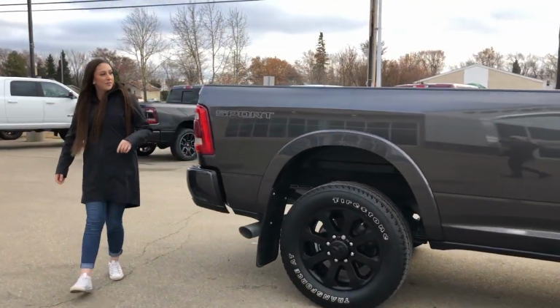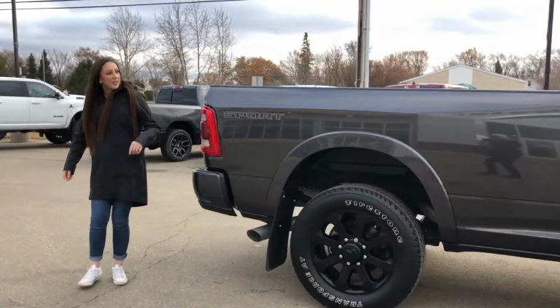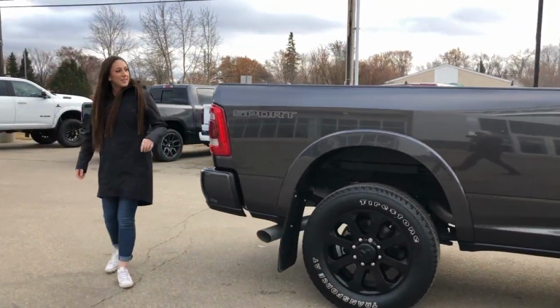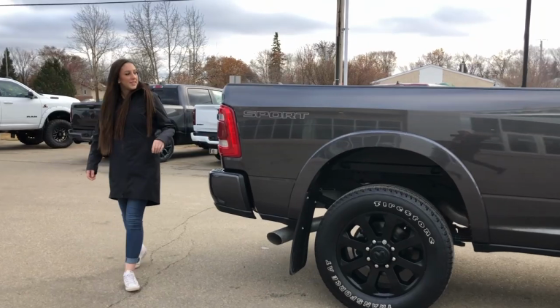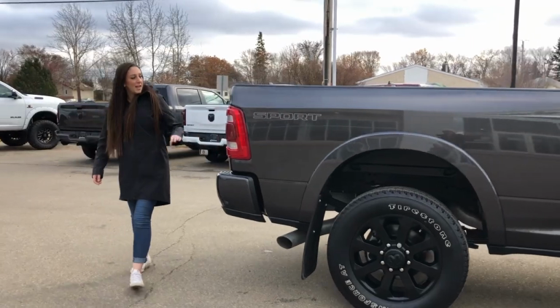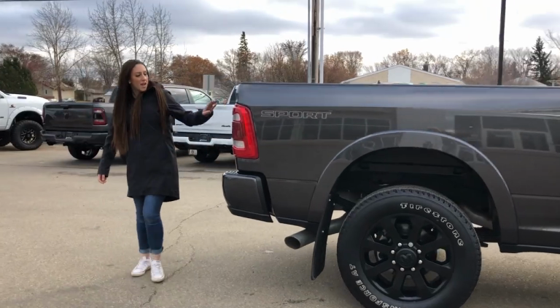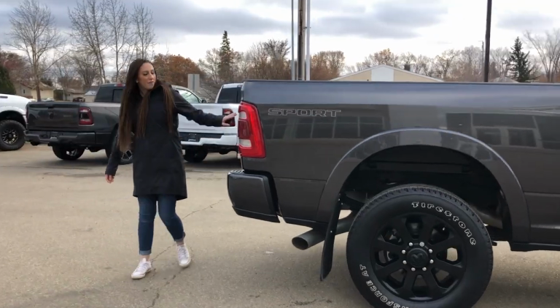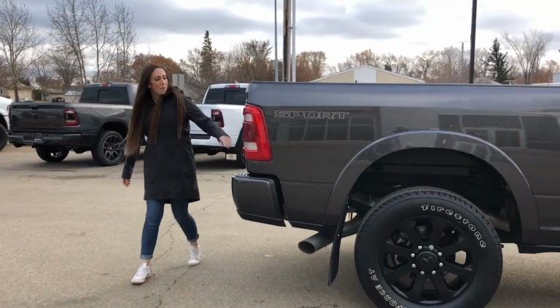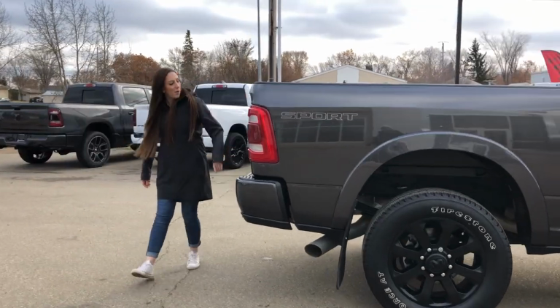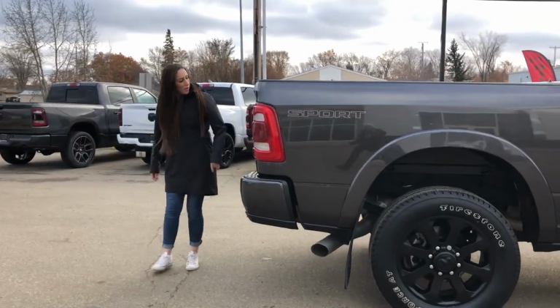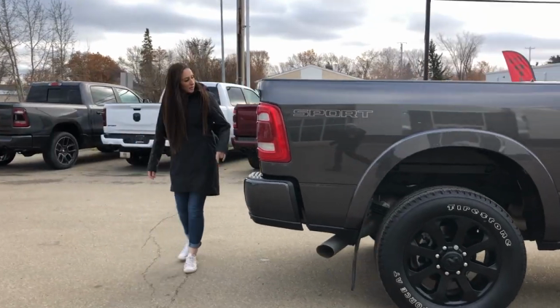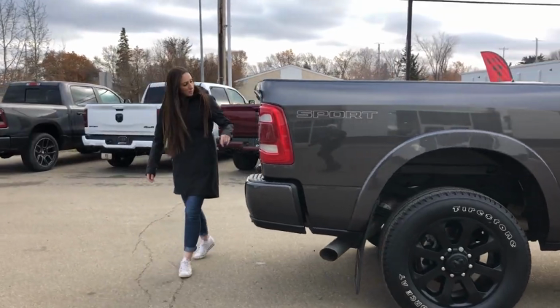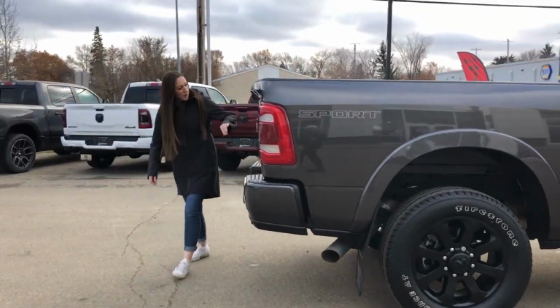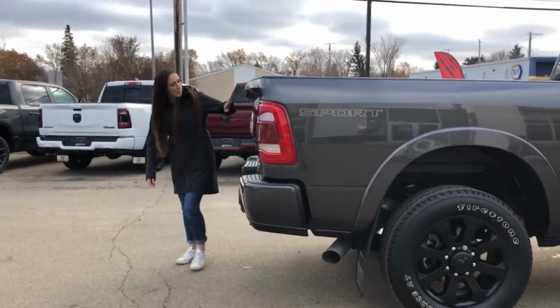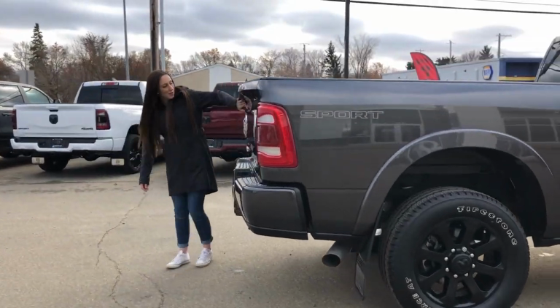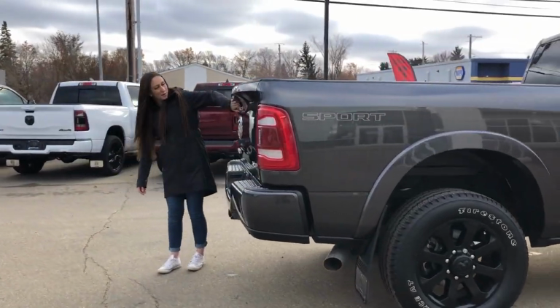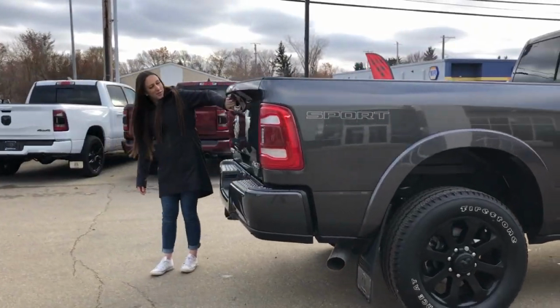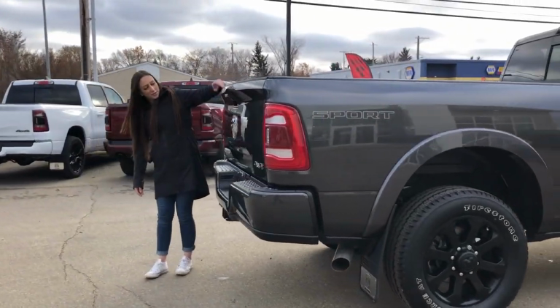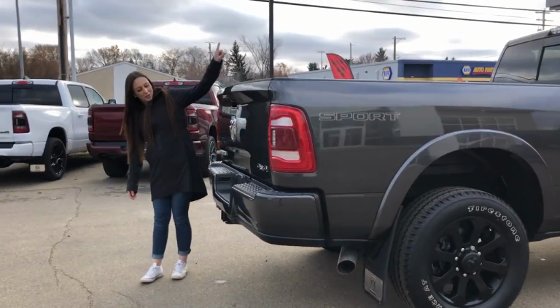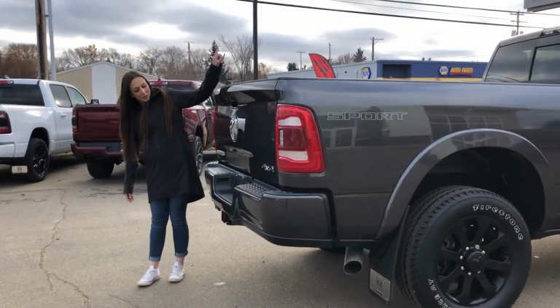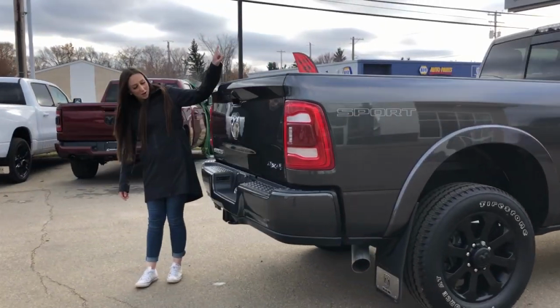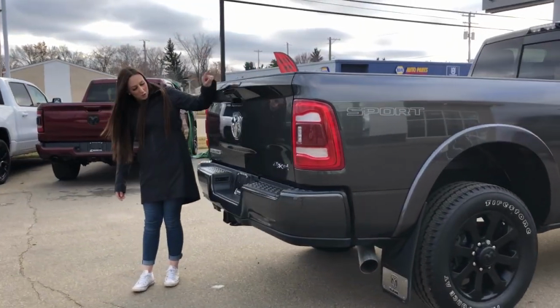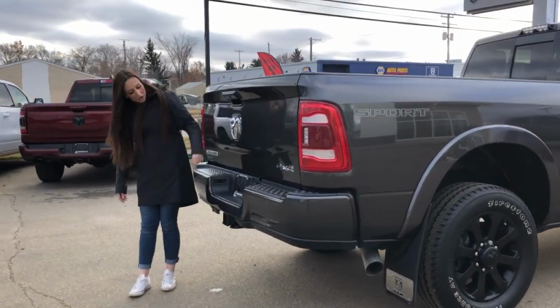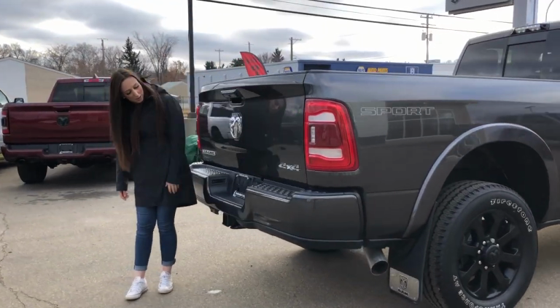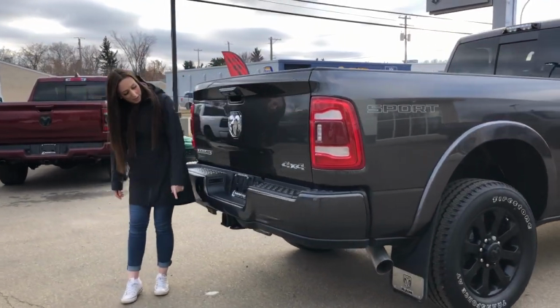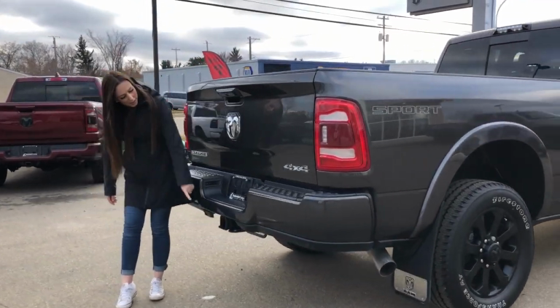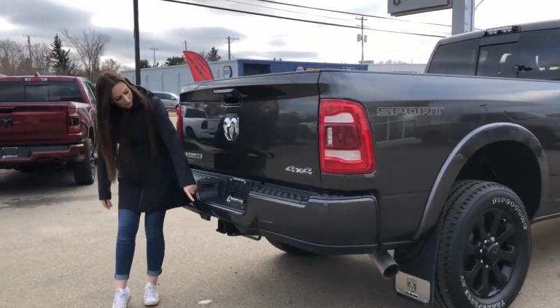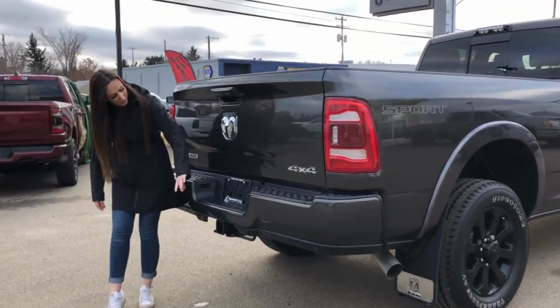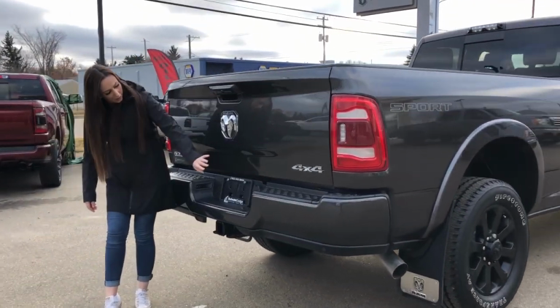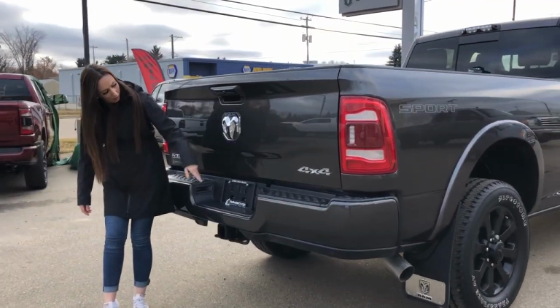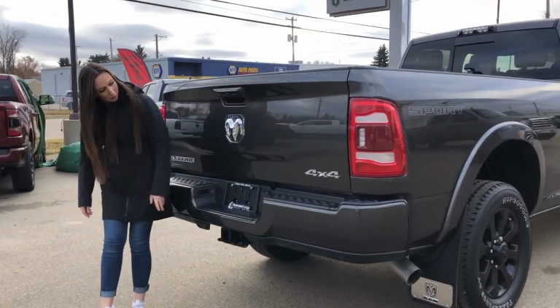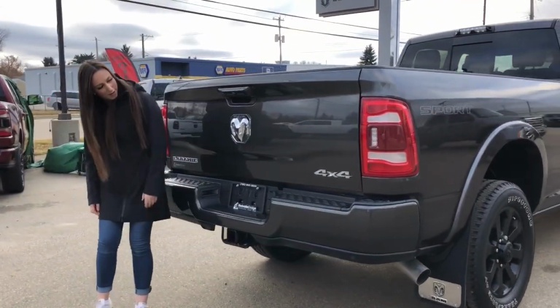This is an 8-foot box, backup camera here, as well as a cargo camera, hitch receiver, and all your wiring.